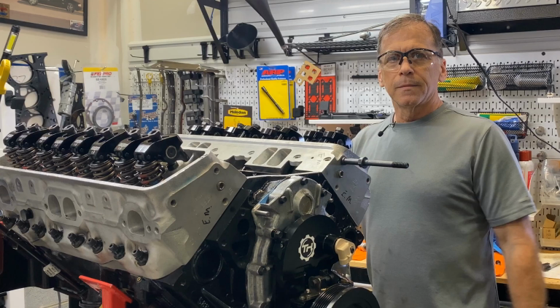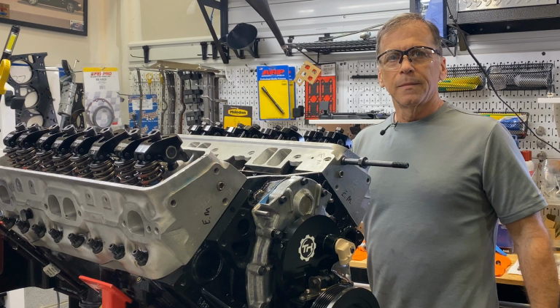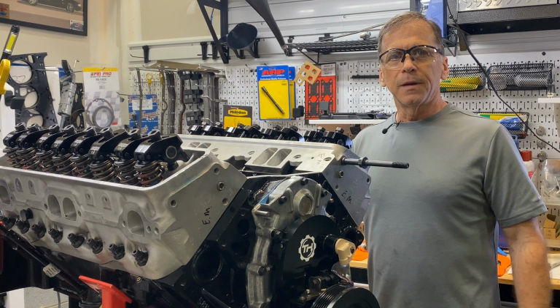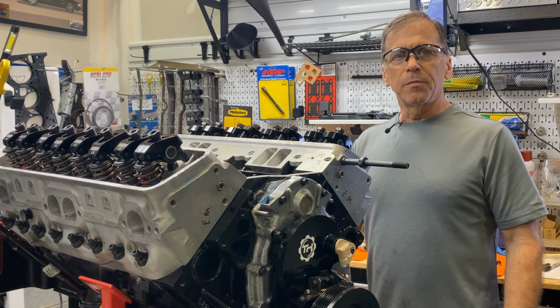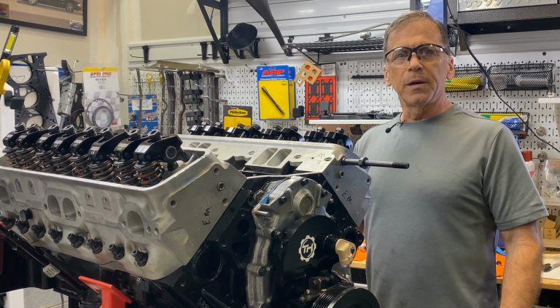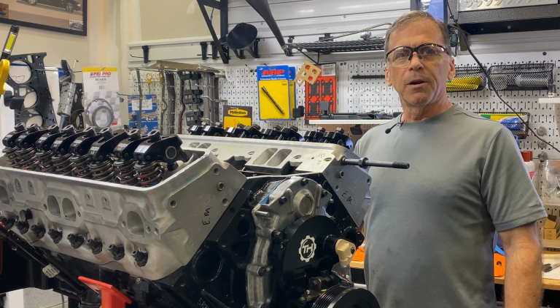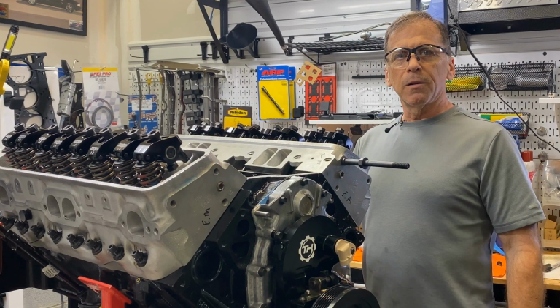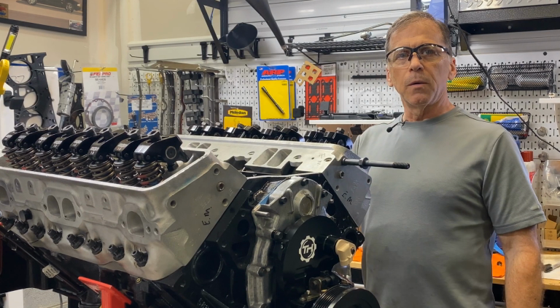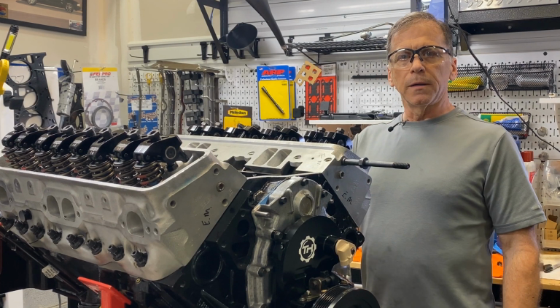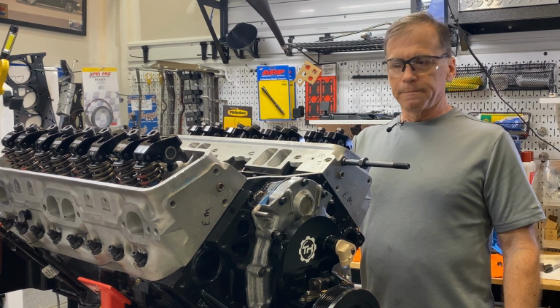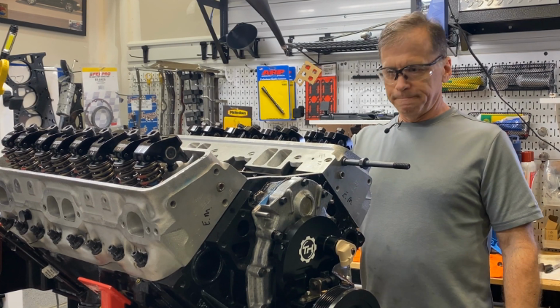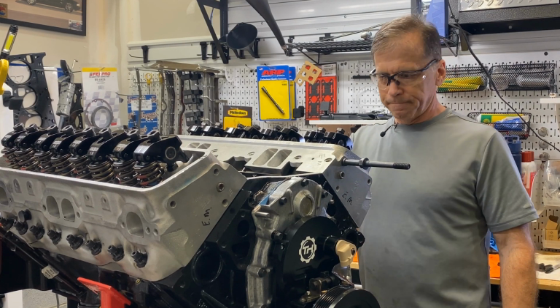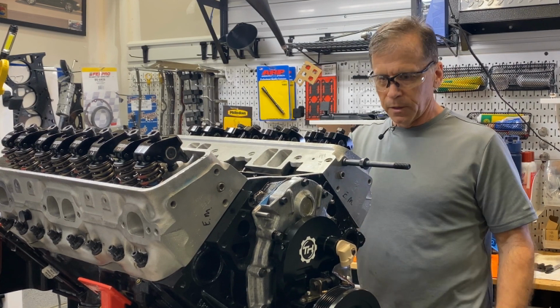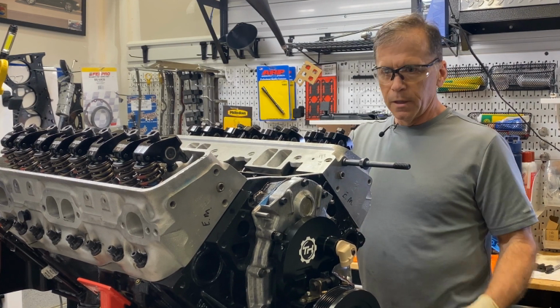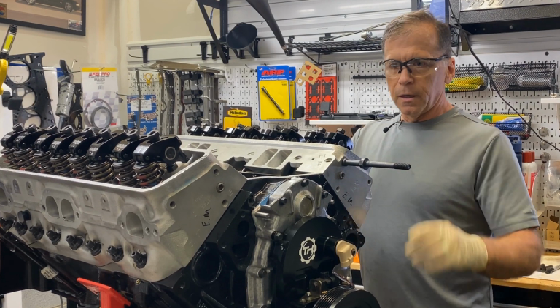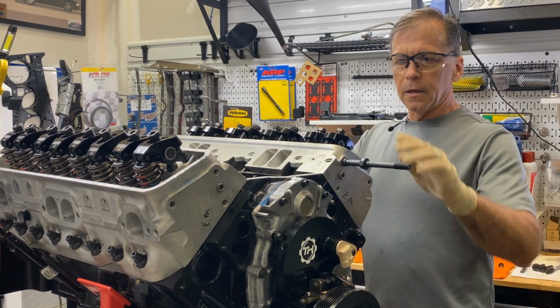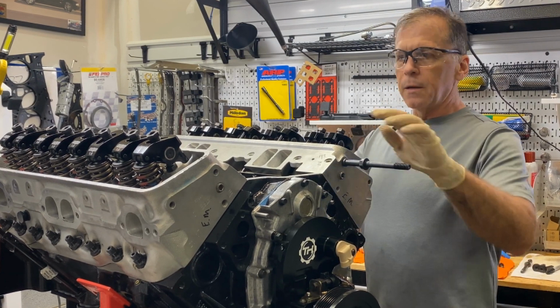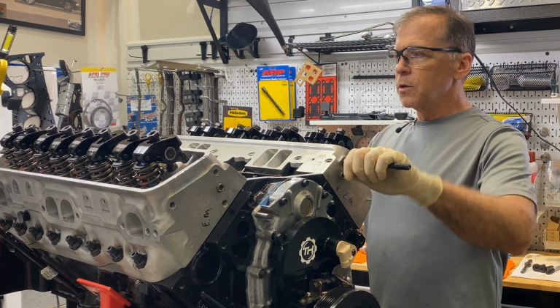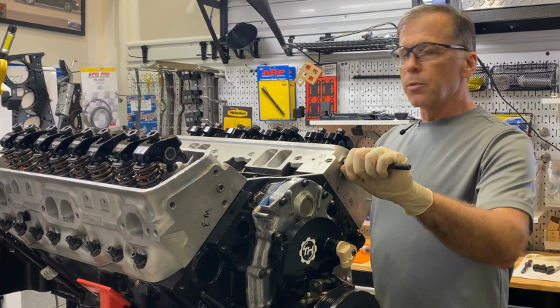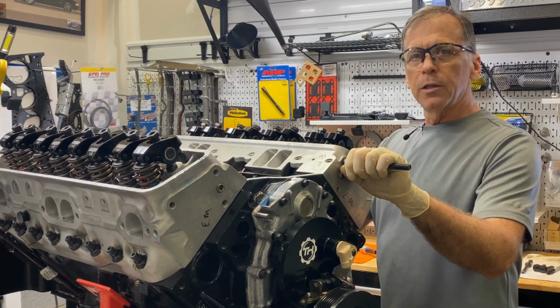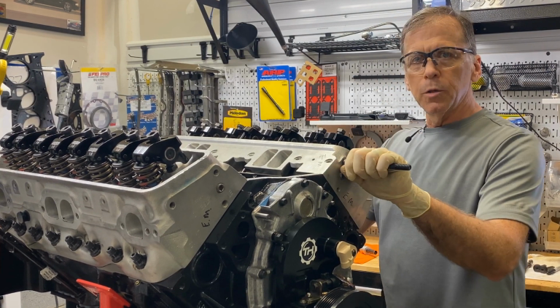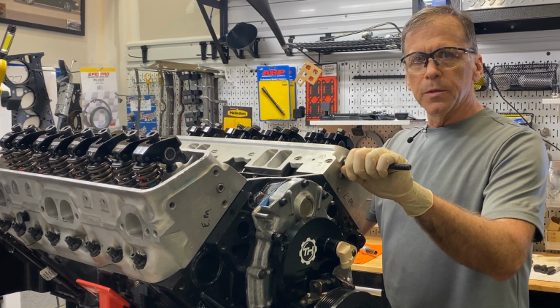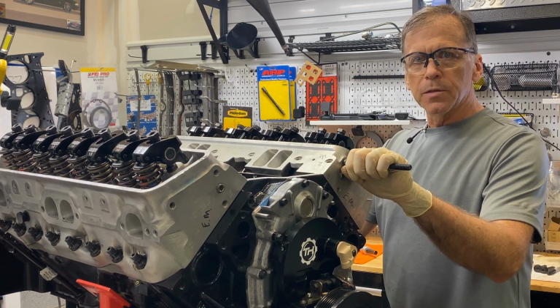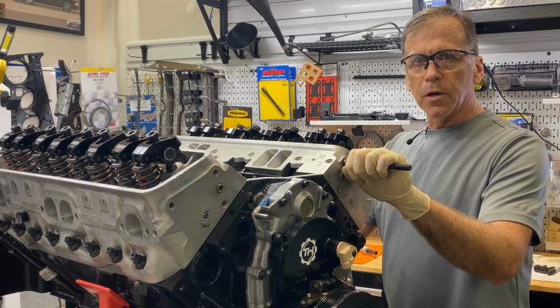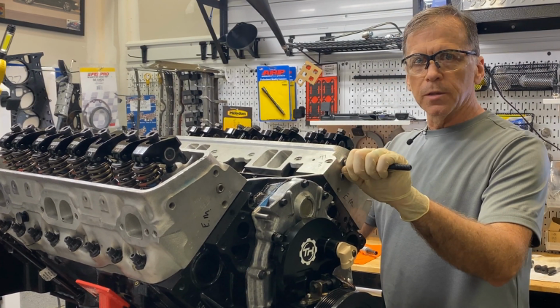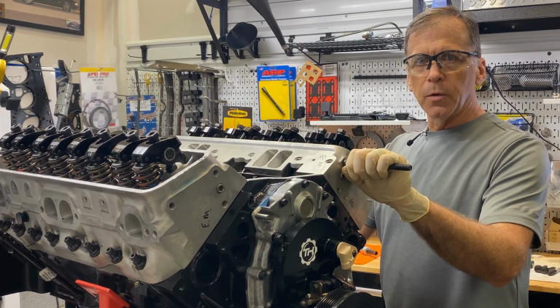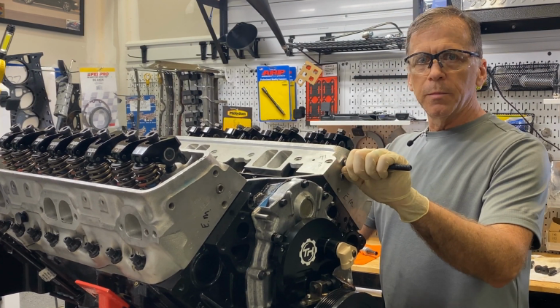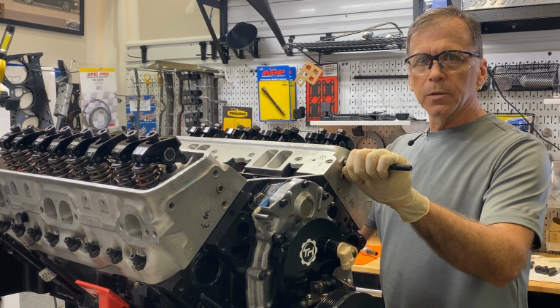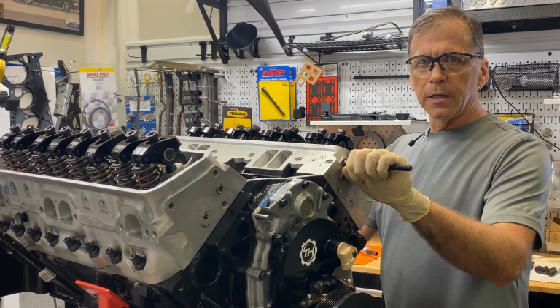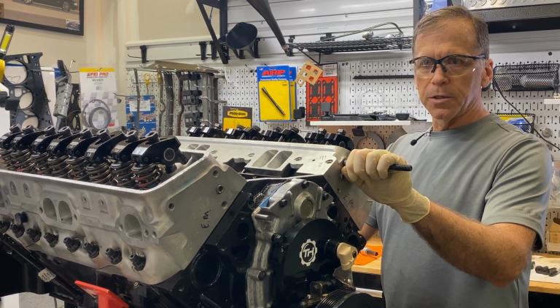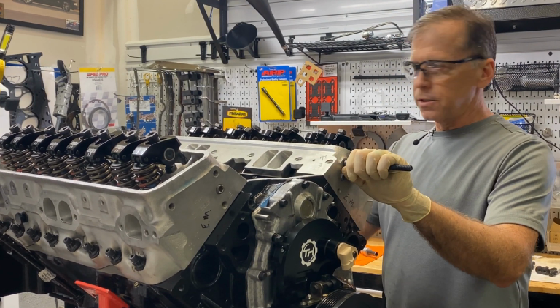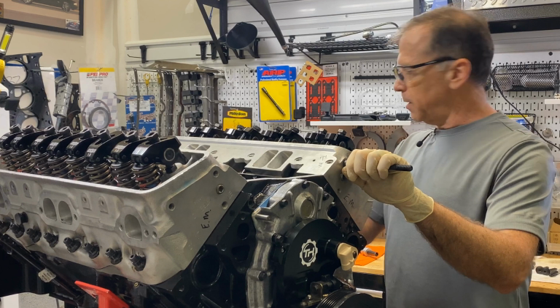Hey everybody, Carlisle Weine. I'm going to pre-lube this freshly rebuilt engine today.